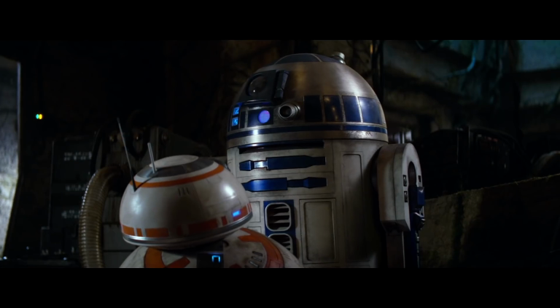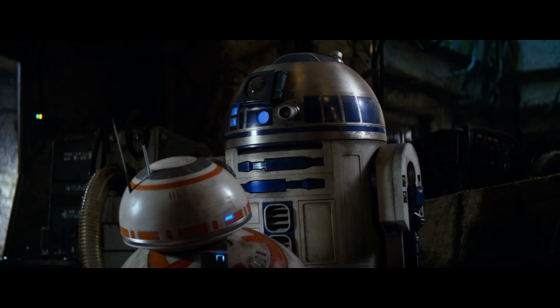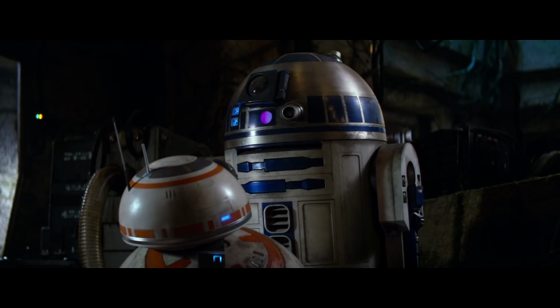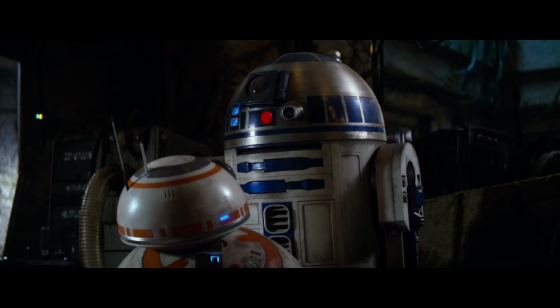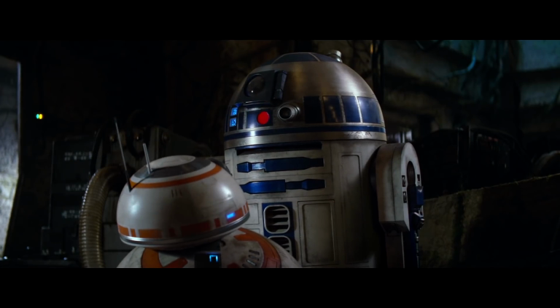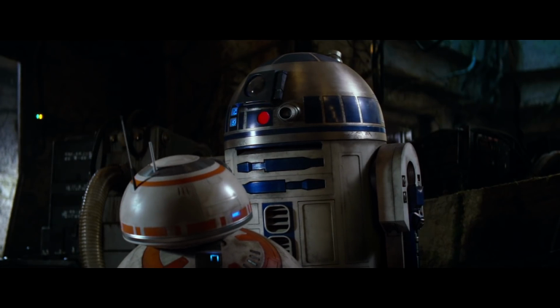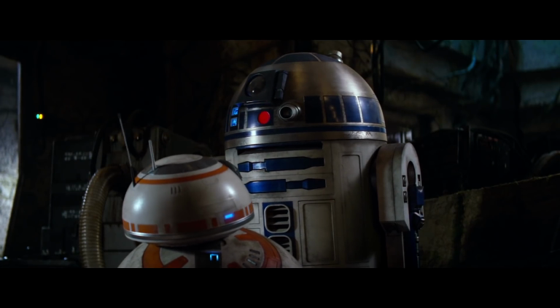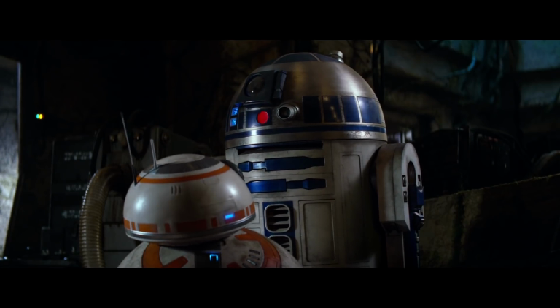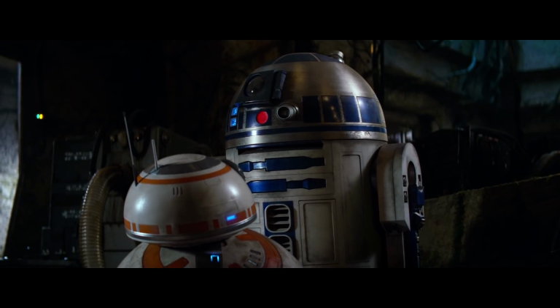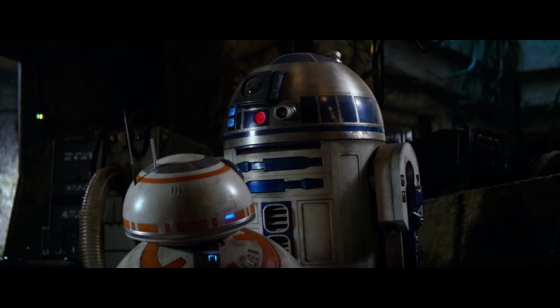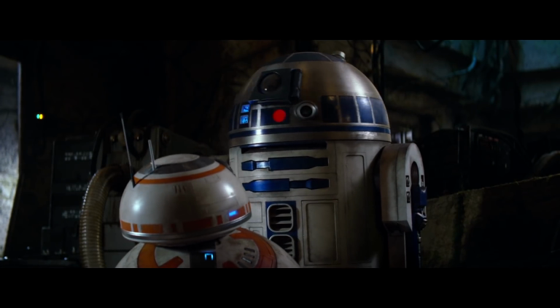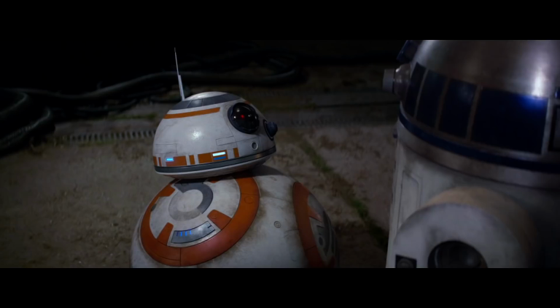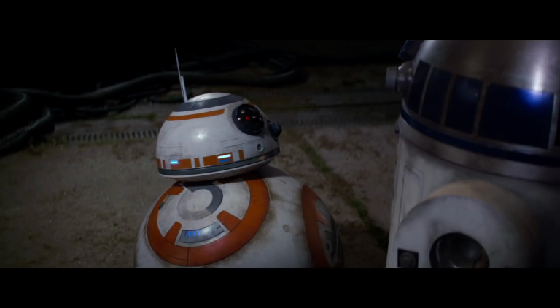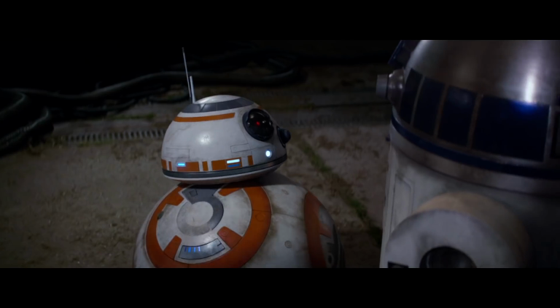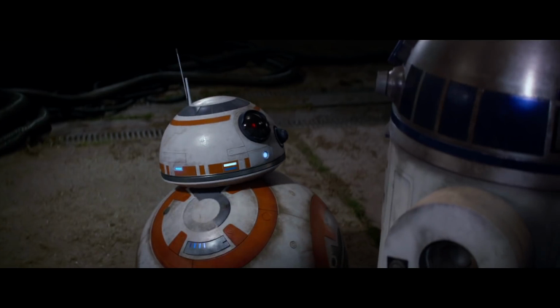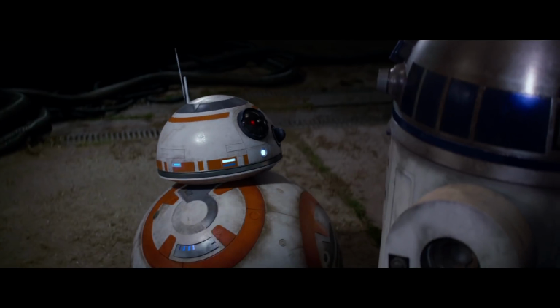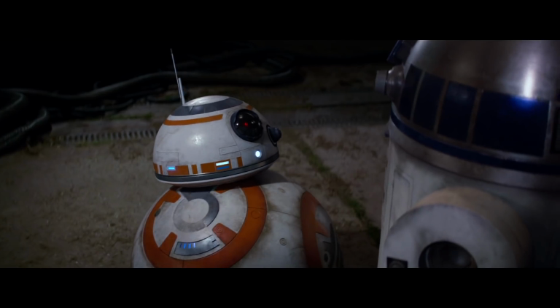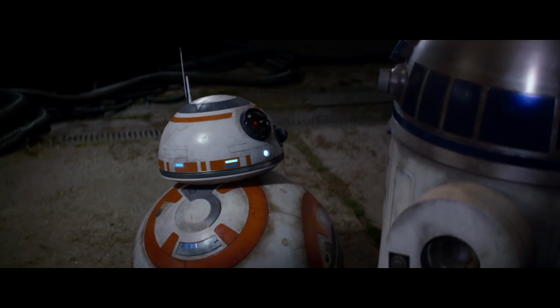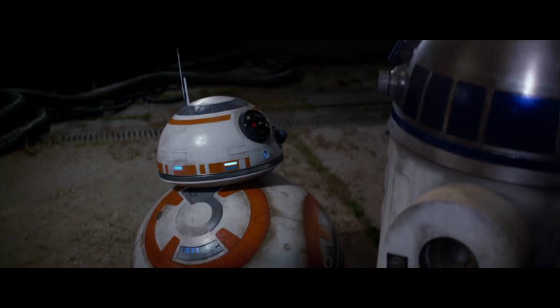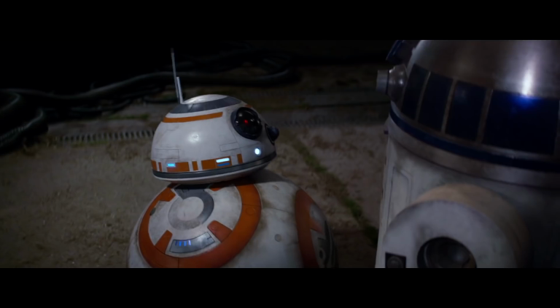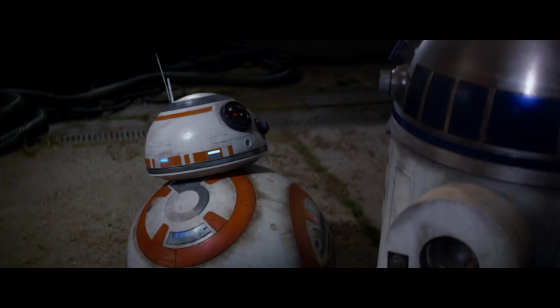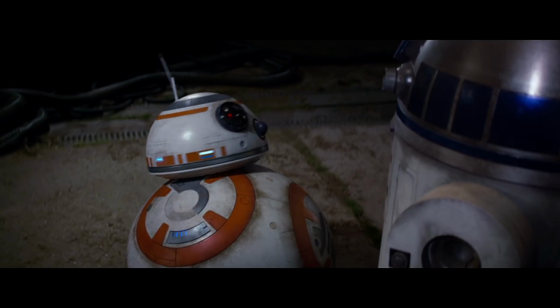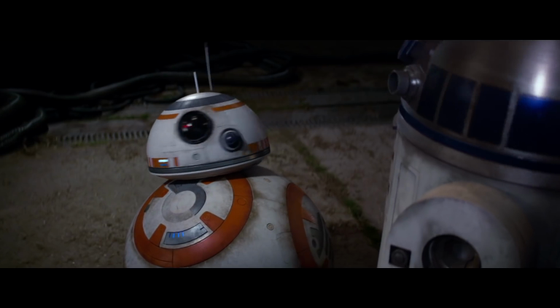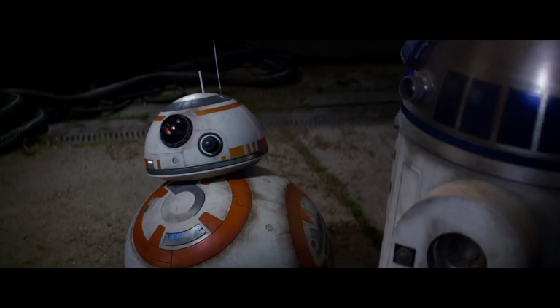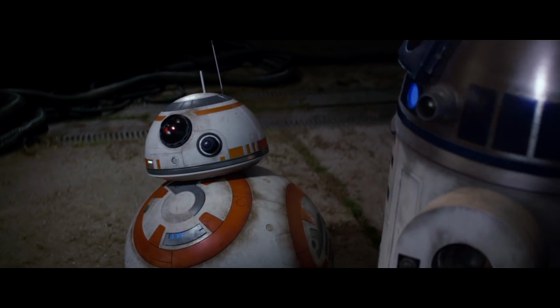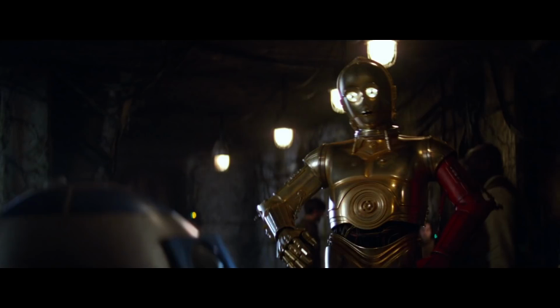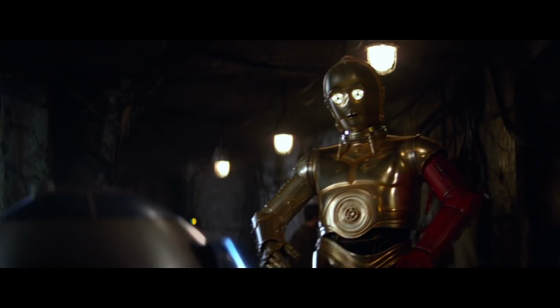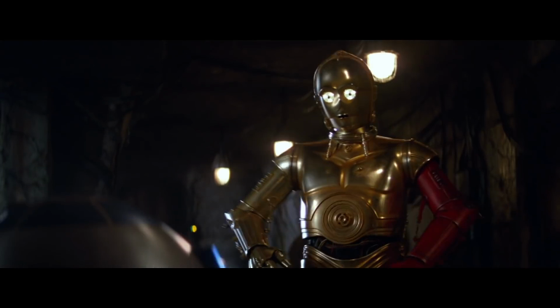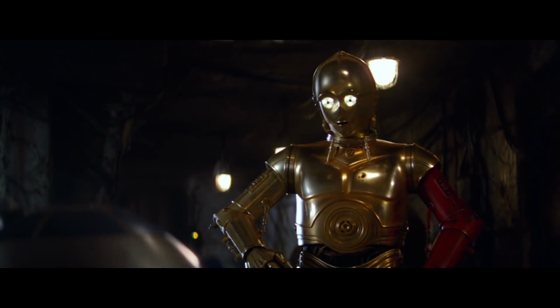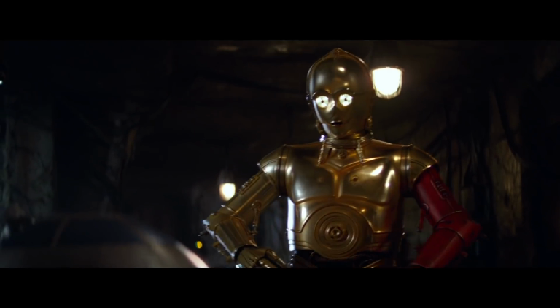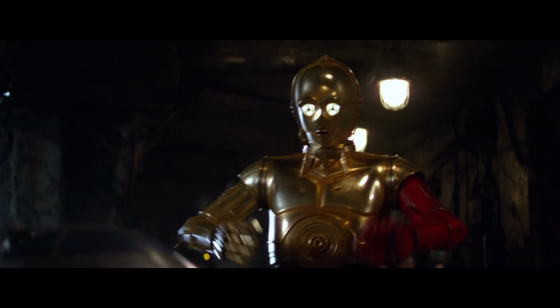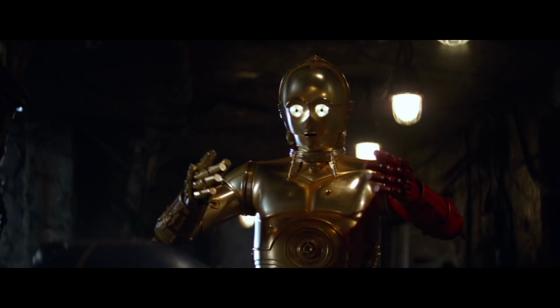Regardless of how helpful or friendly robots become, some people will never adjust to a life full of droids.